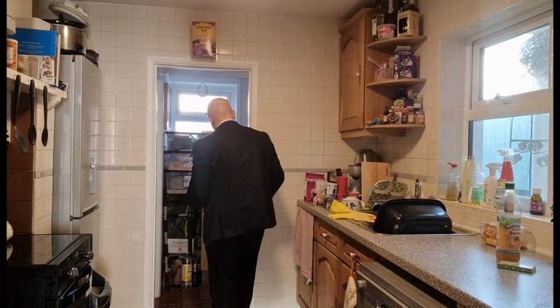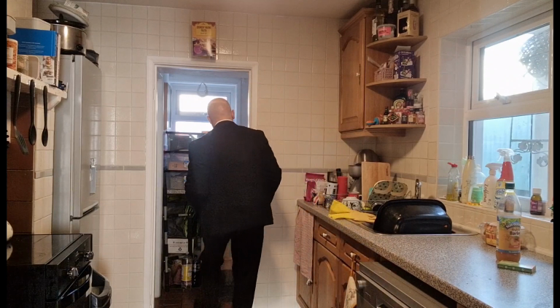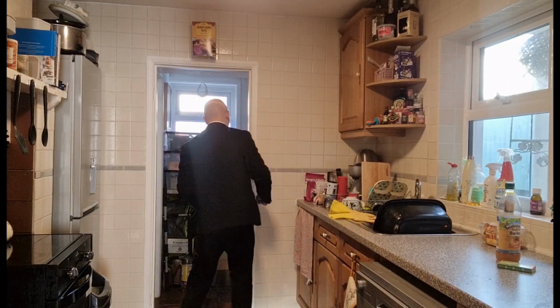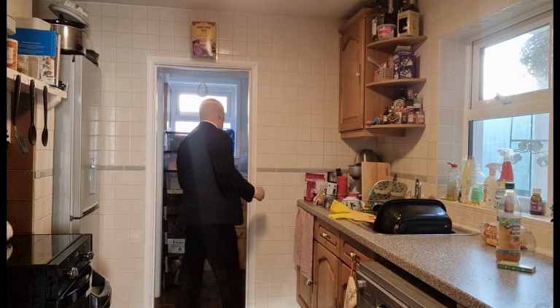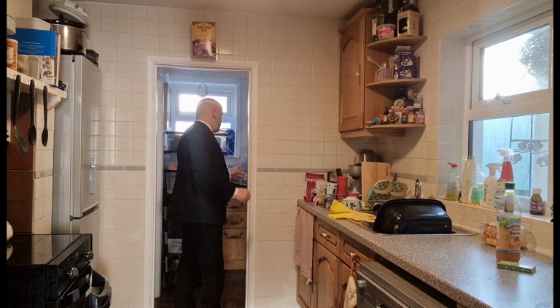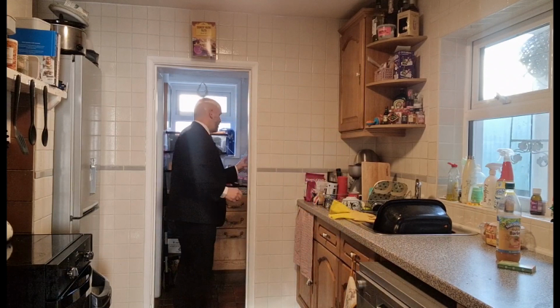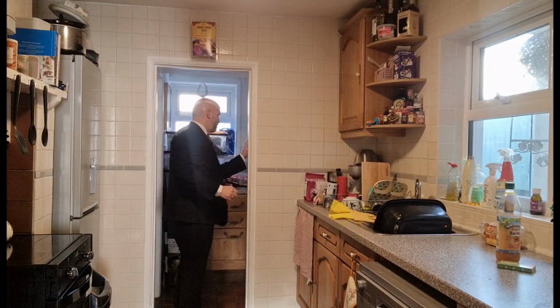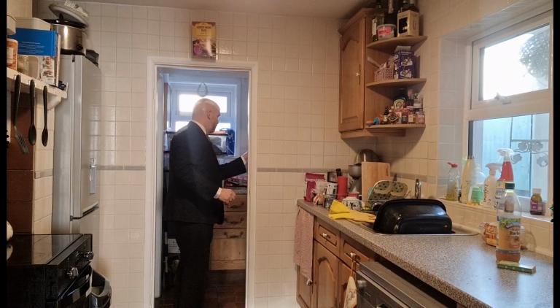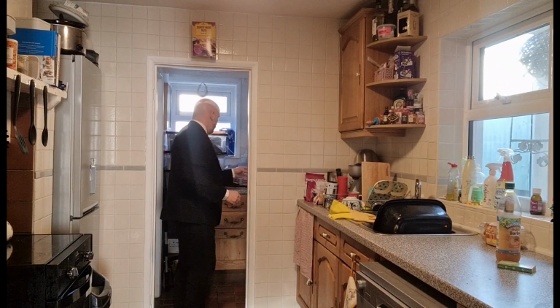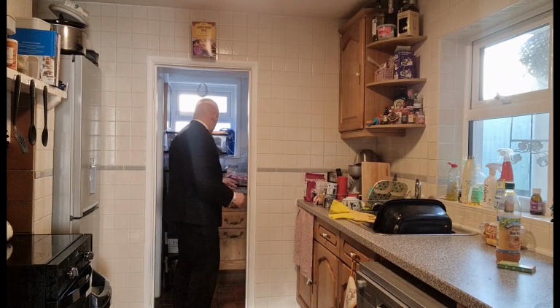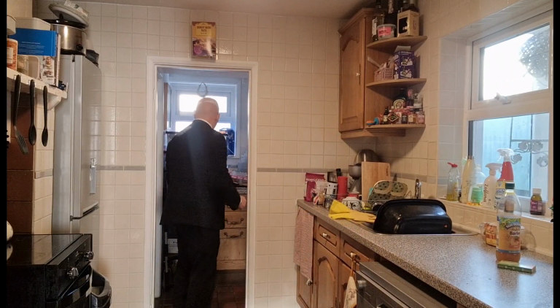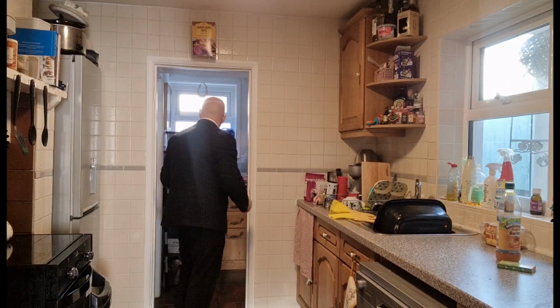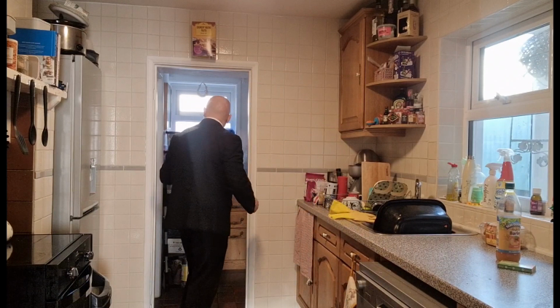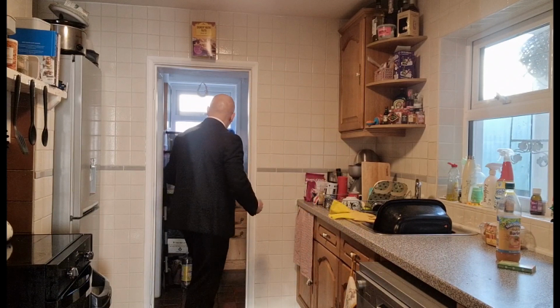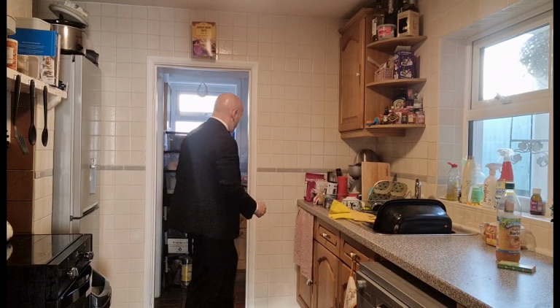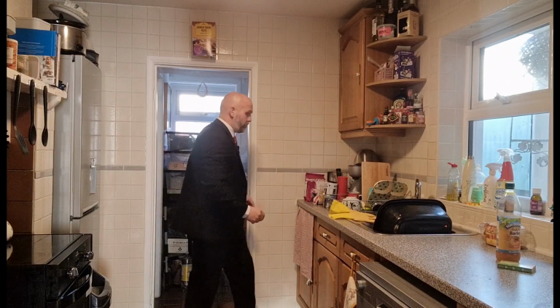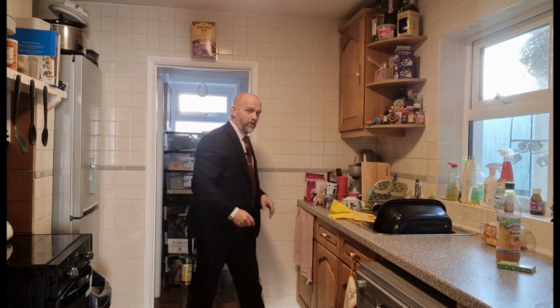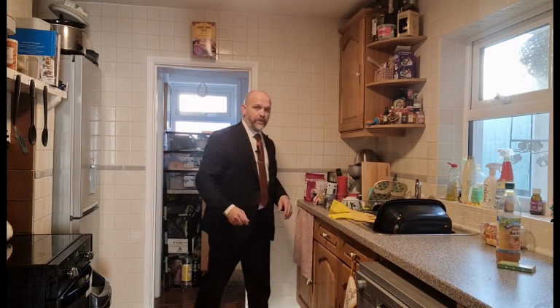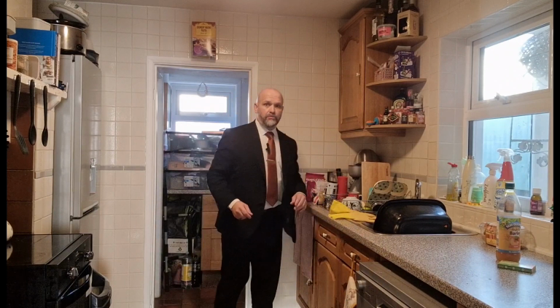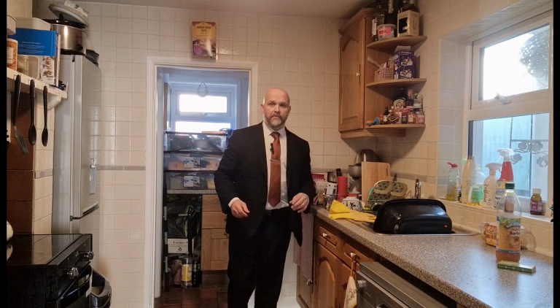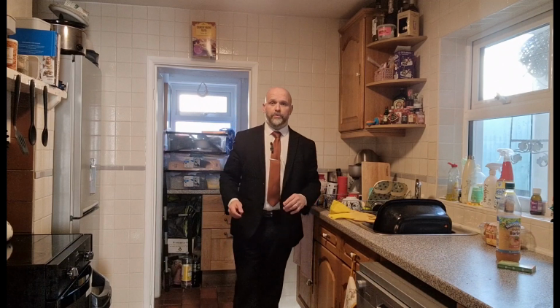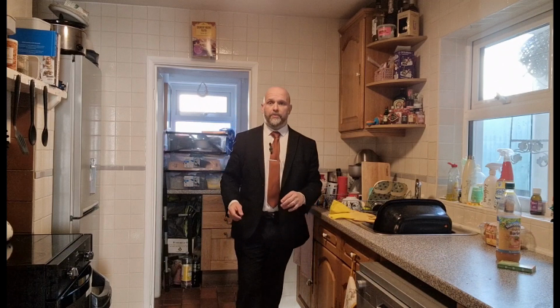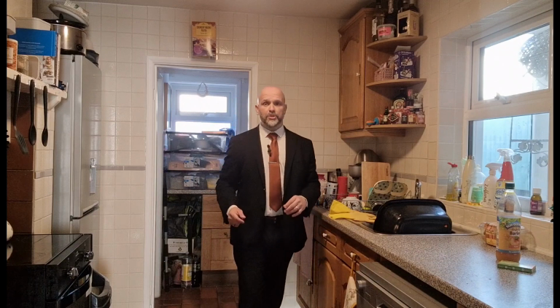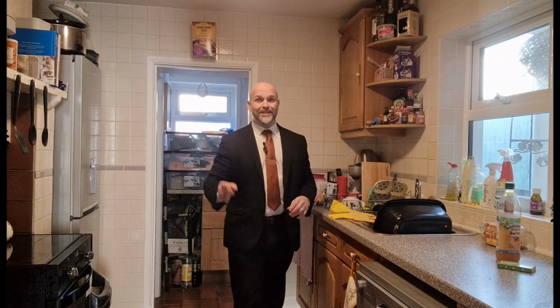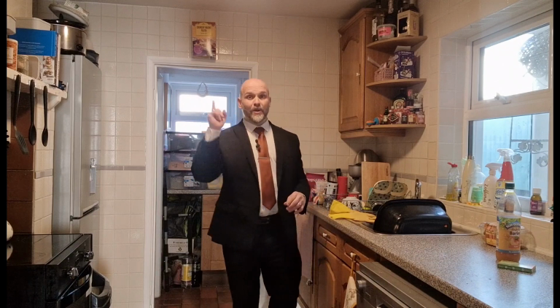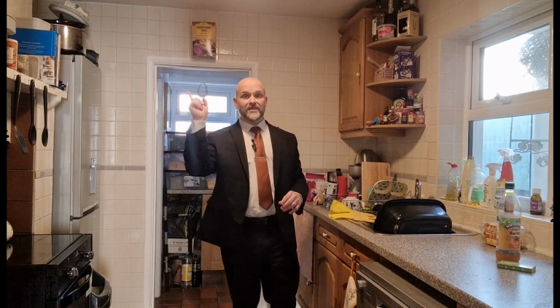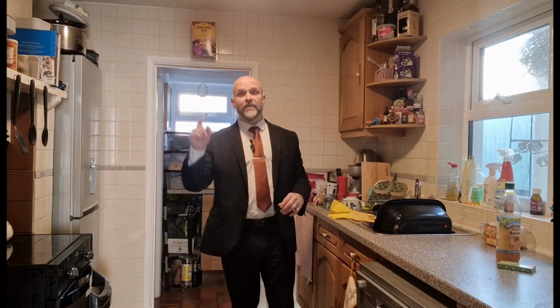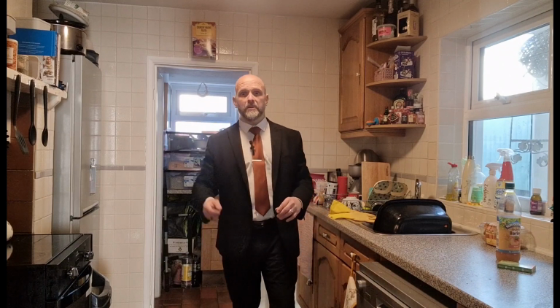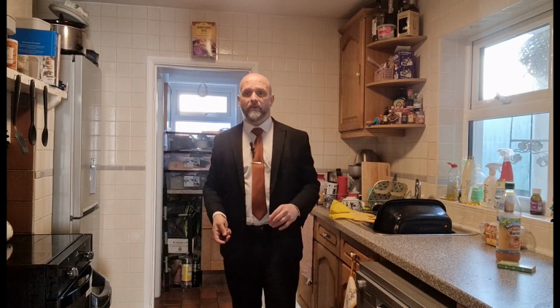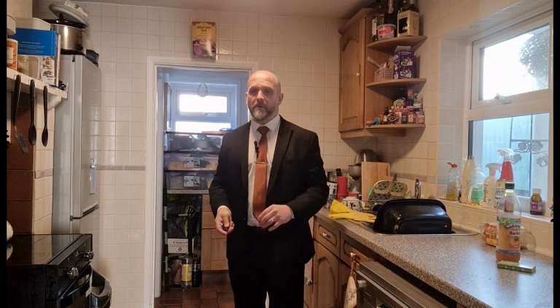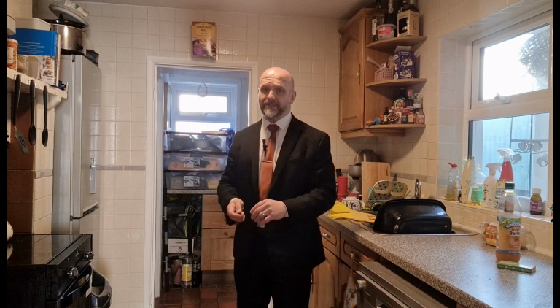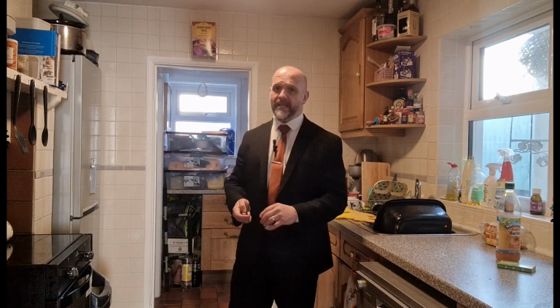We've got the washing machine, we've got the boiler out here. We've also got the ground floor WC as well as the family bathroom upstairs.